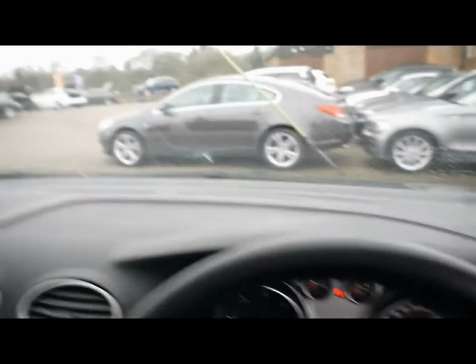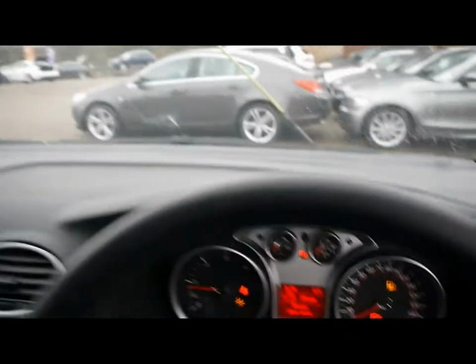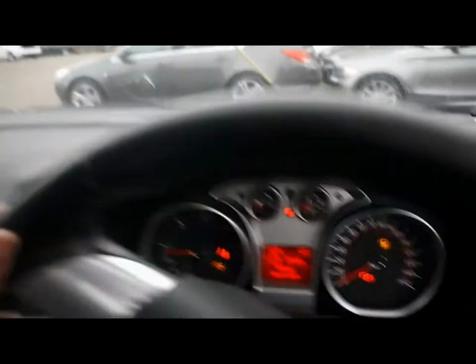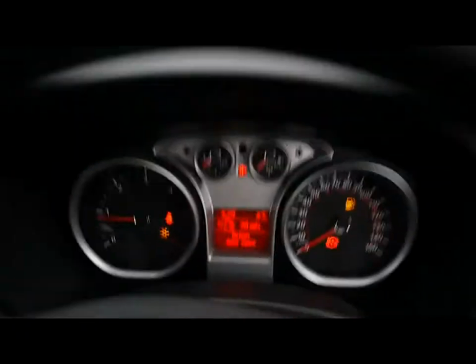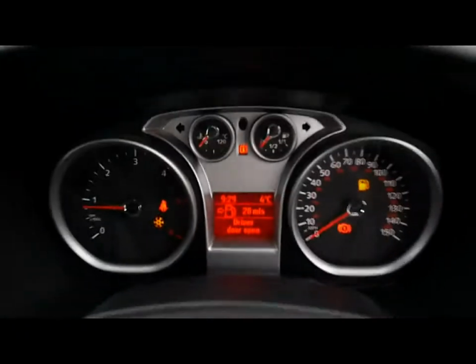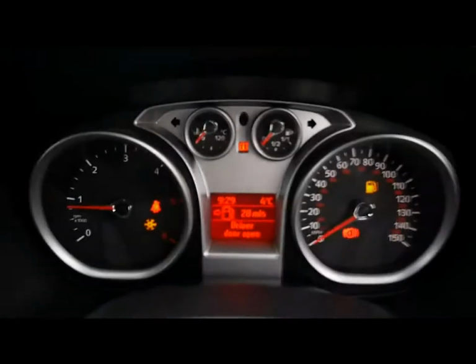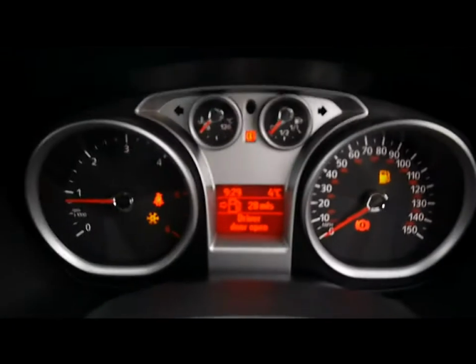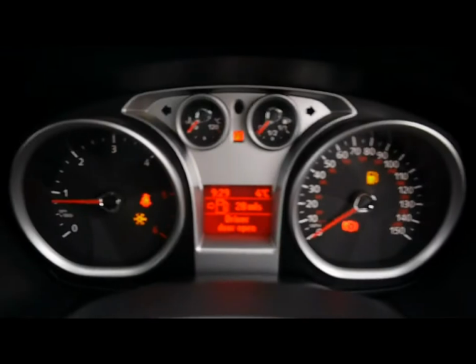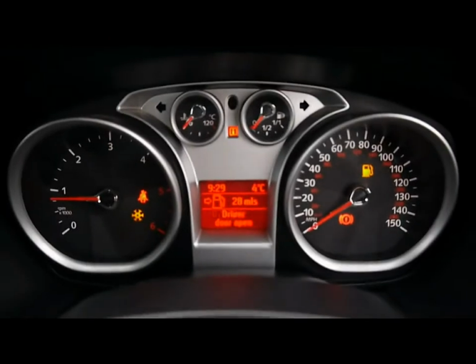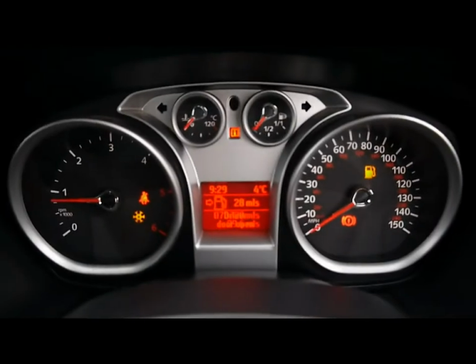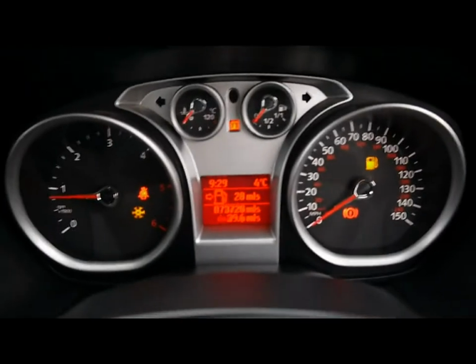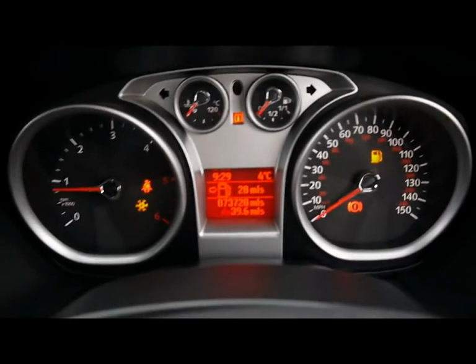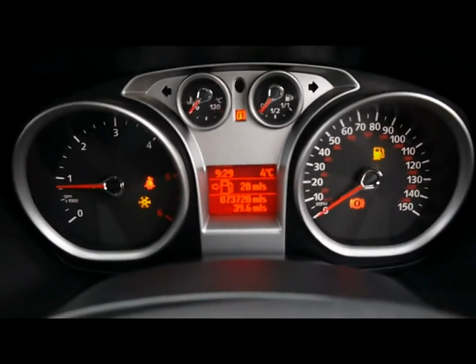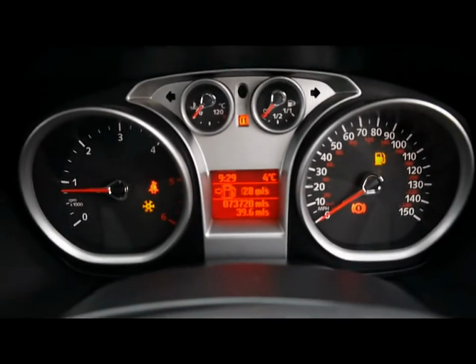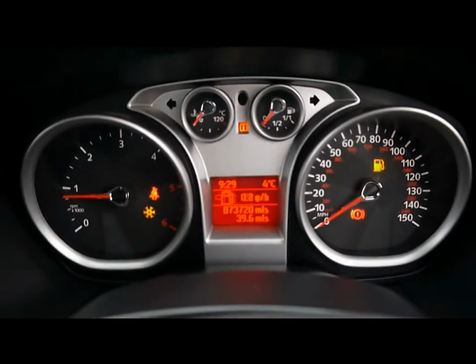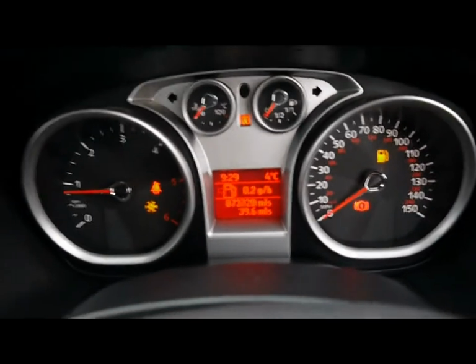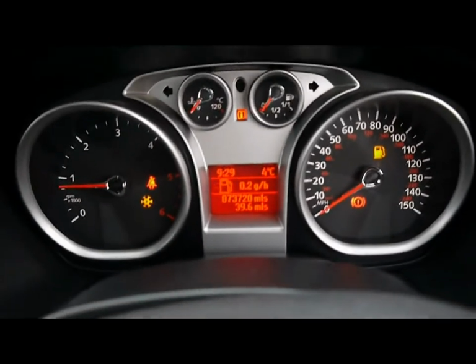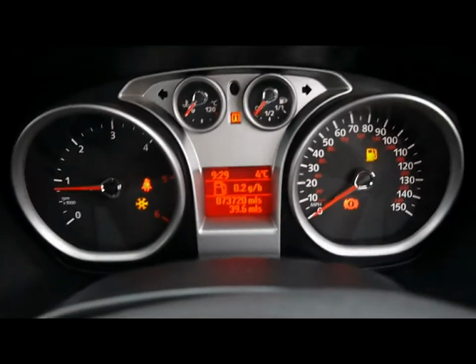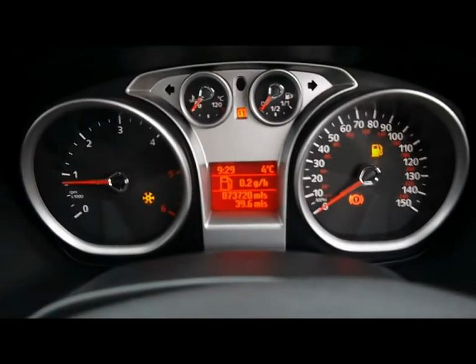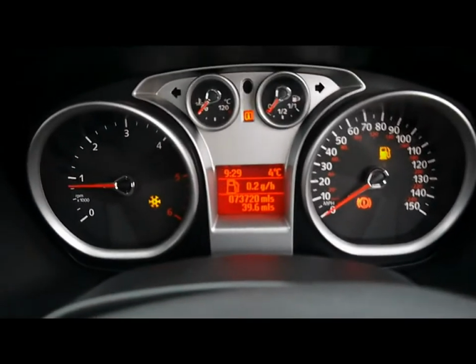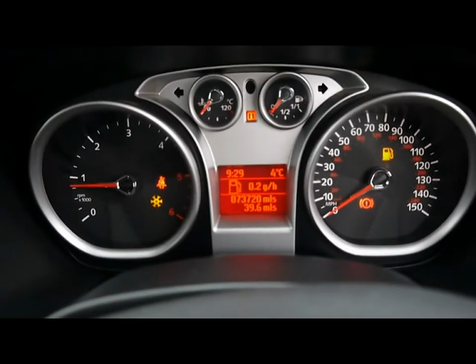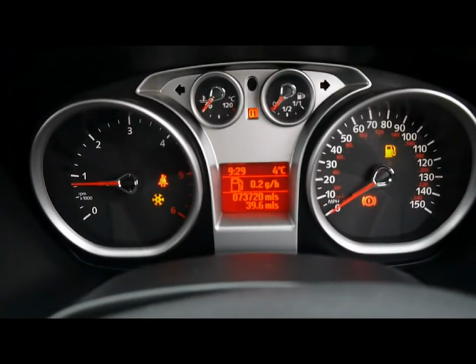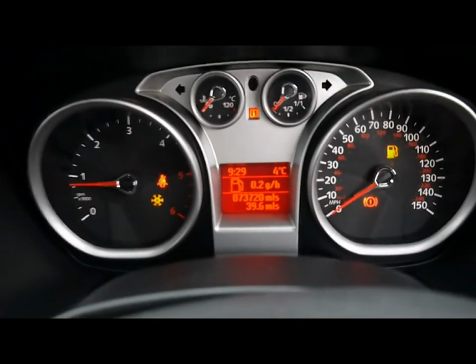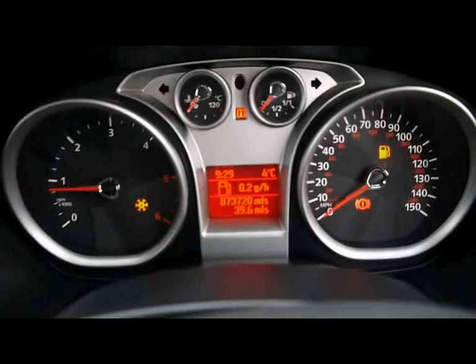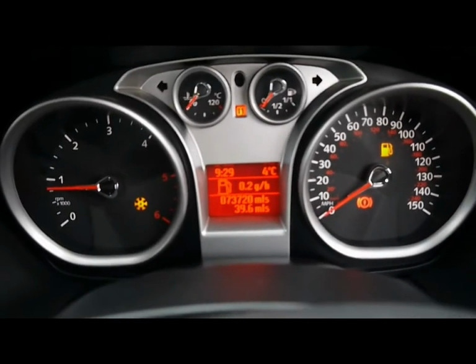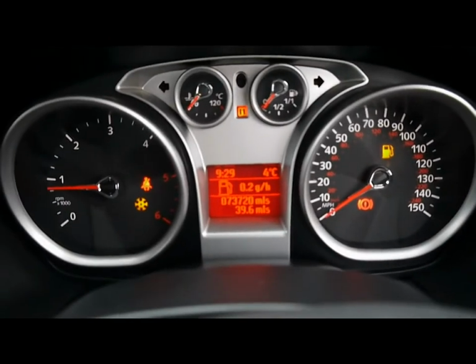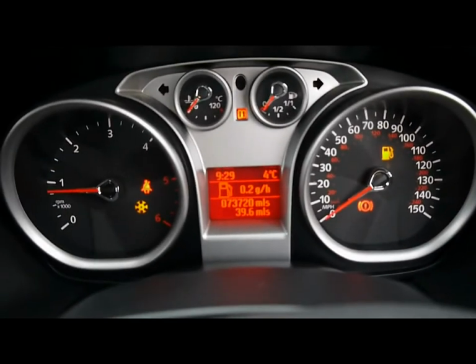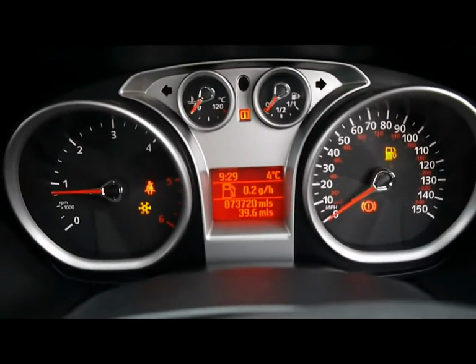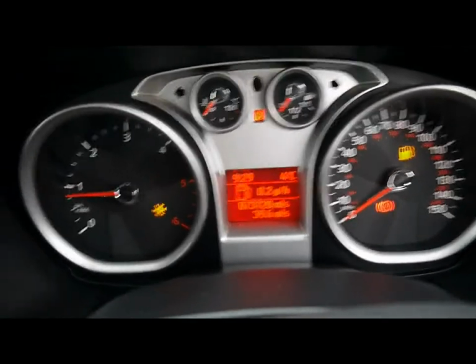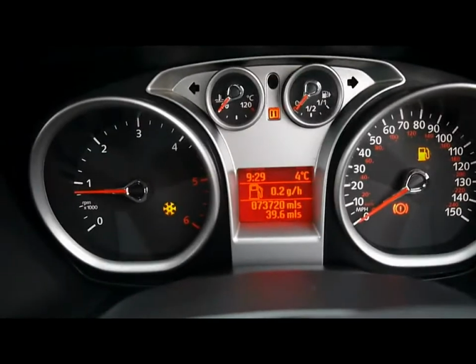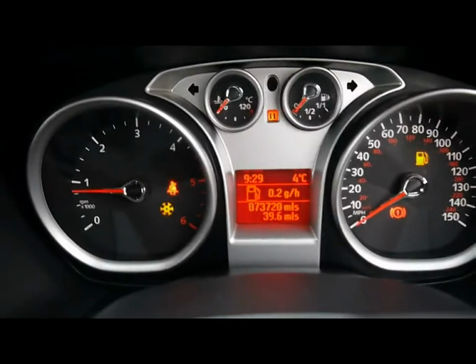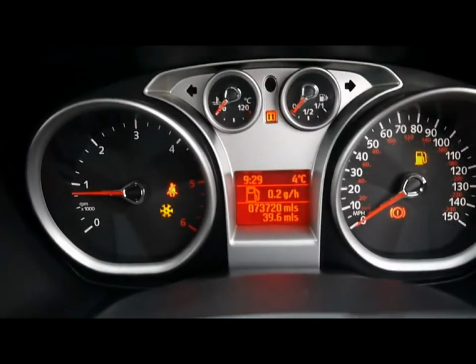The onboard computer shows you distance to empty, average fuel consumption and average speed. And you can see the car has covered 73,000 miles.